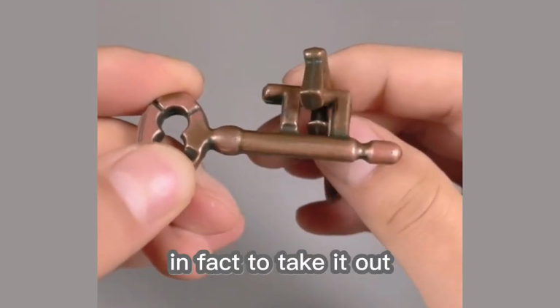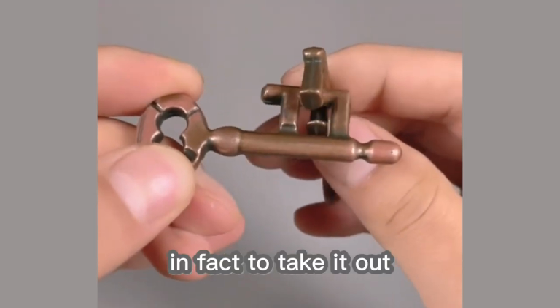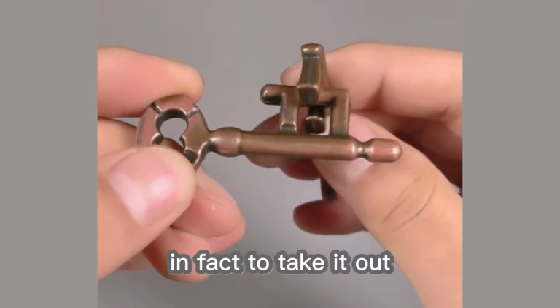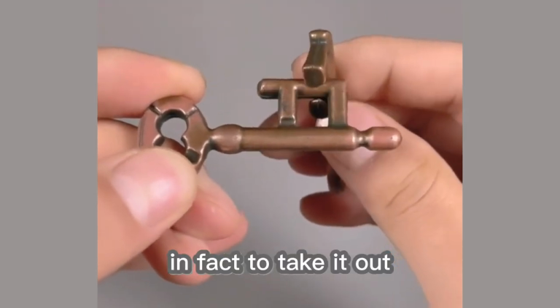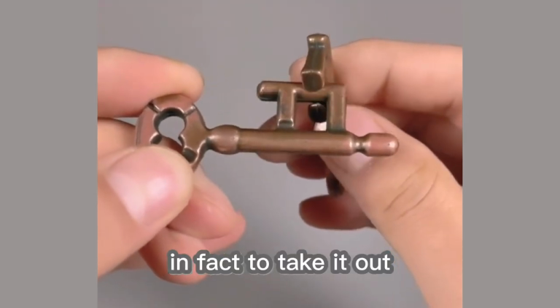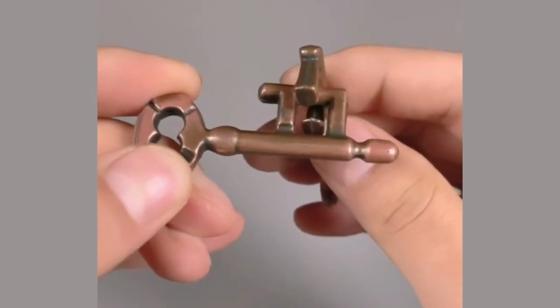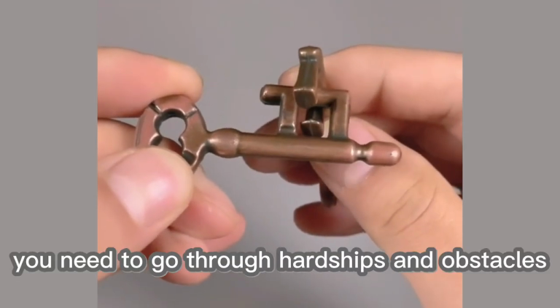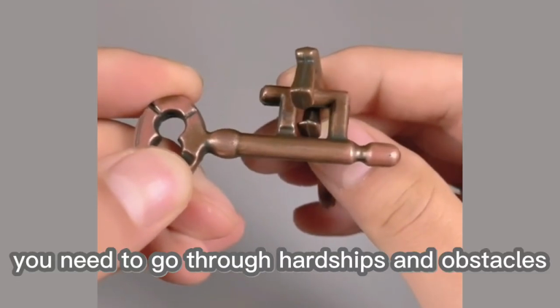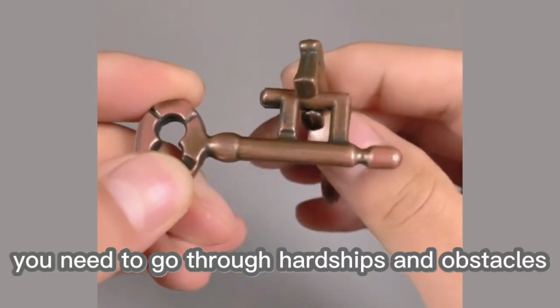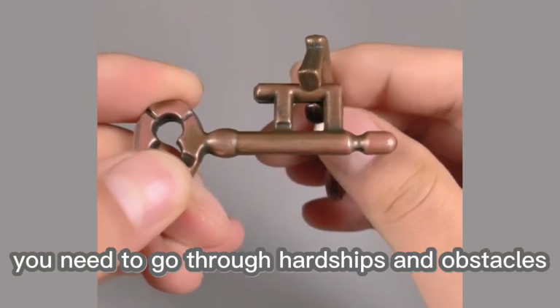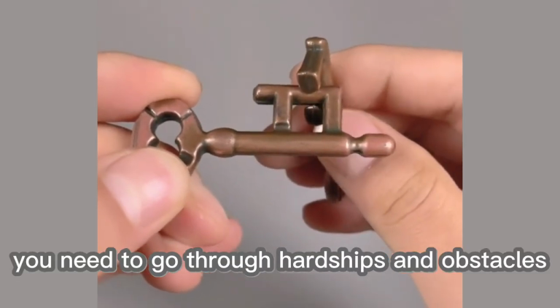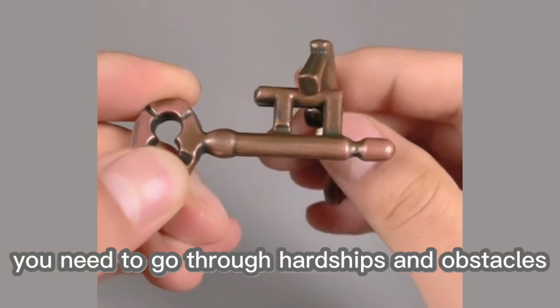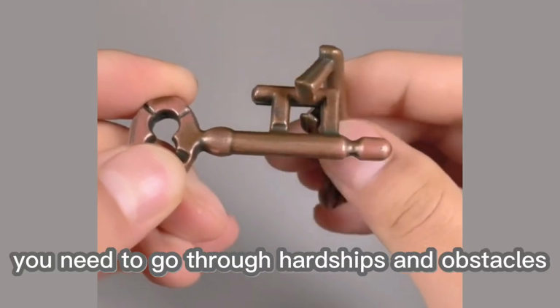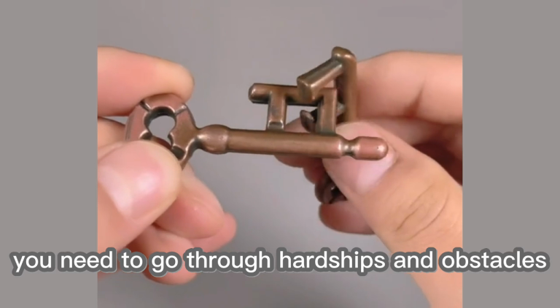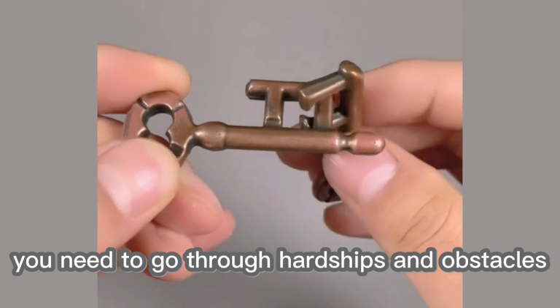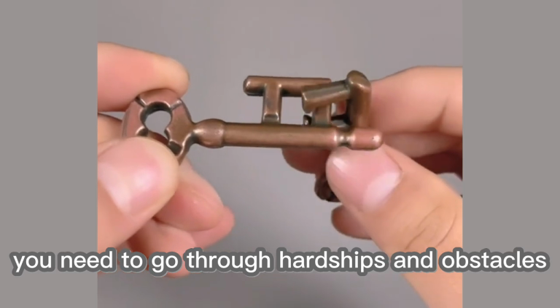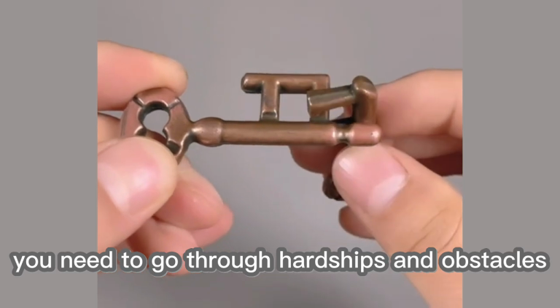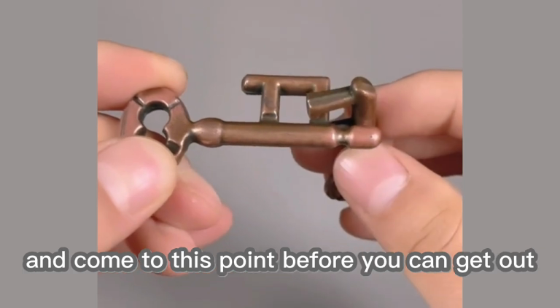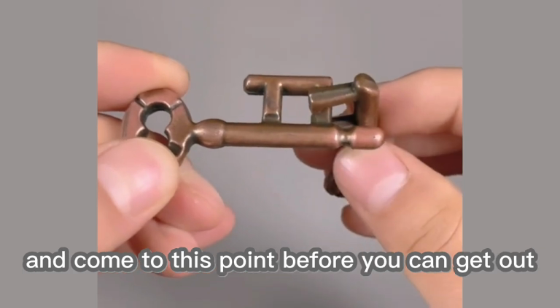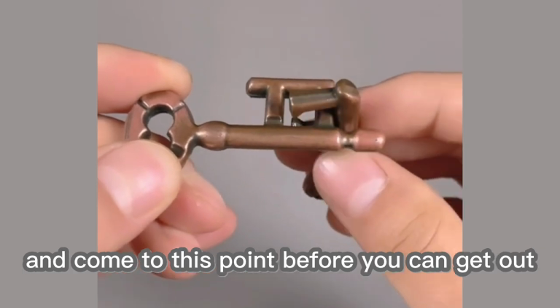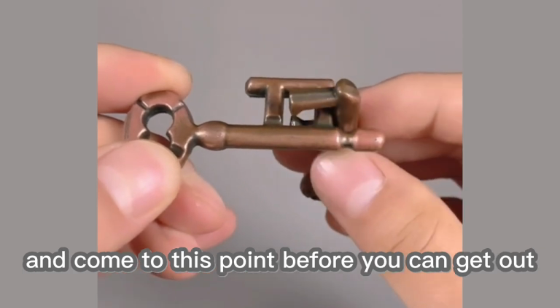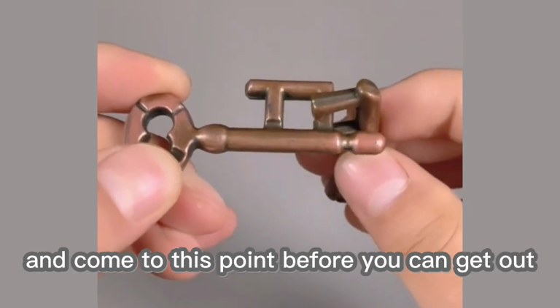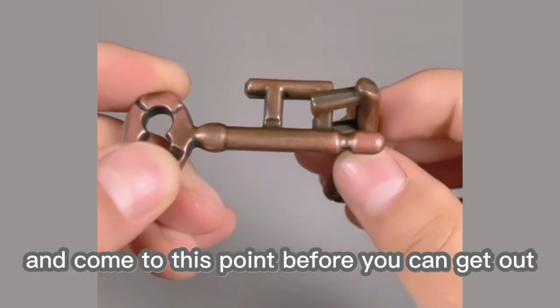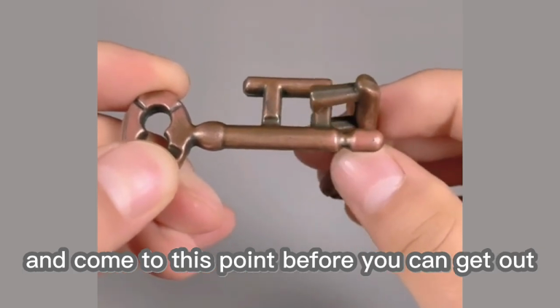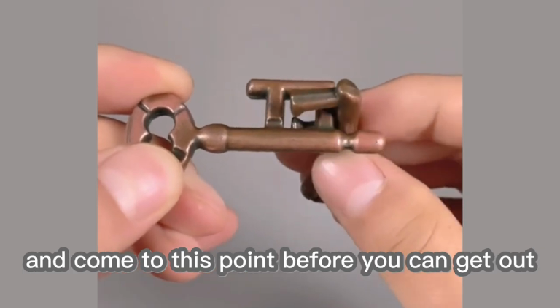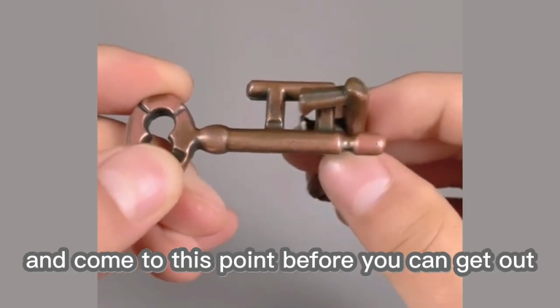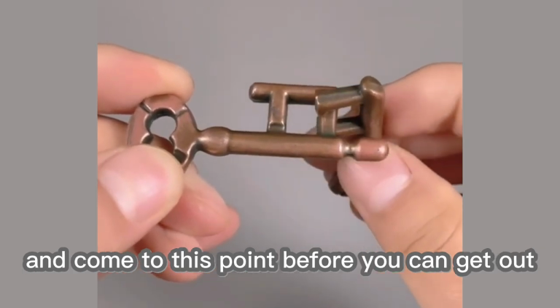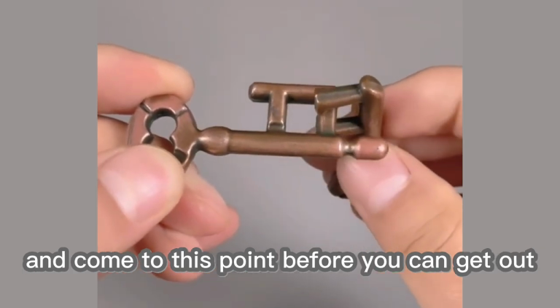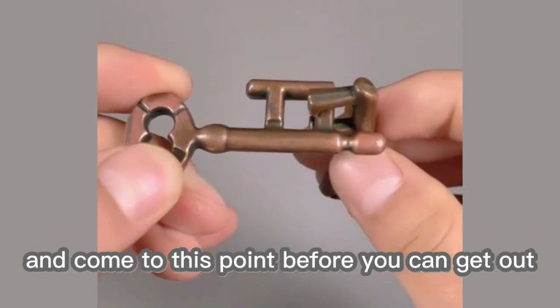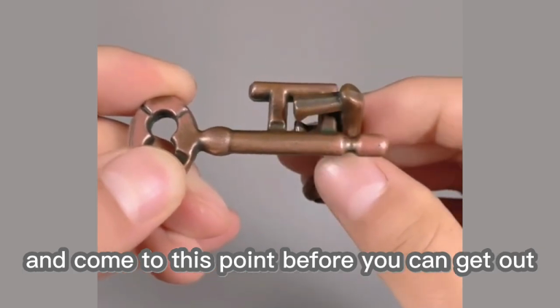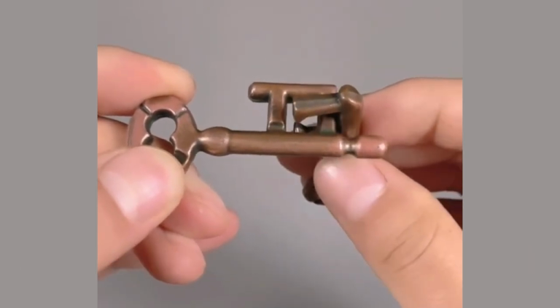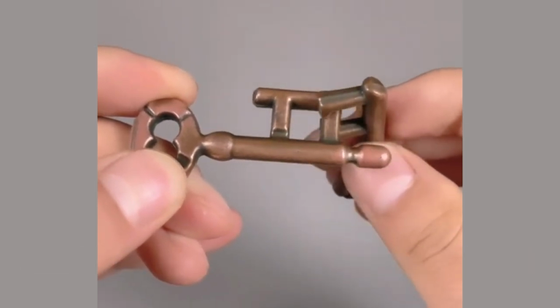In fact, to take it out, you need to go through hardships and obstacles and come to this point before you can get out.